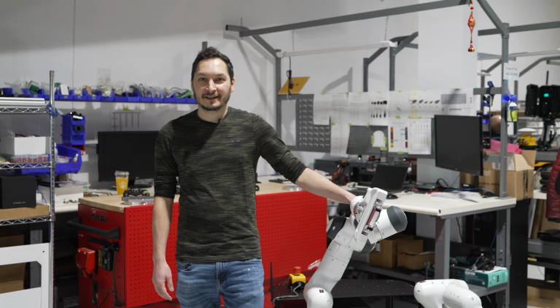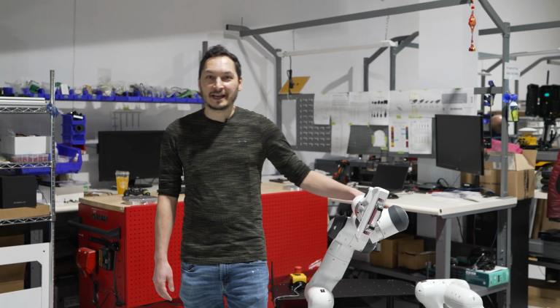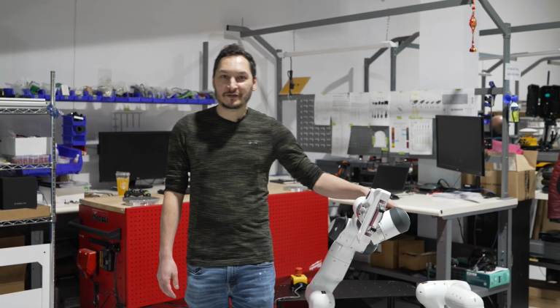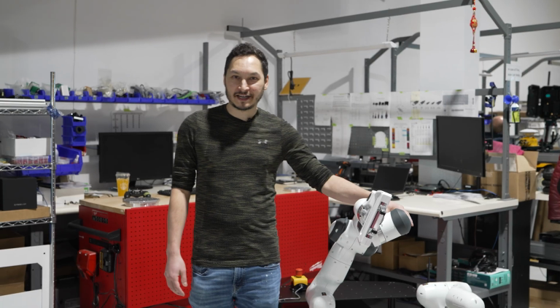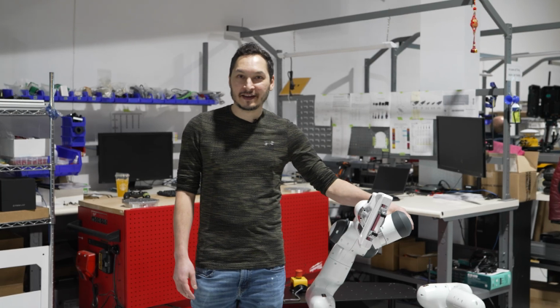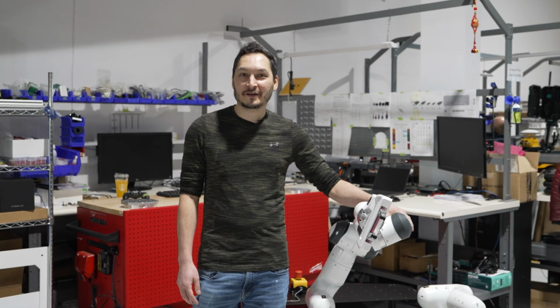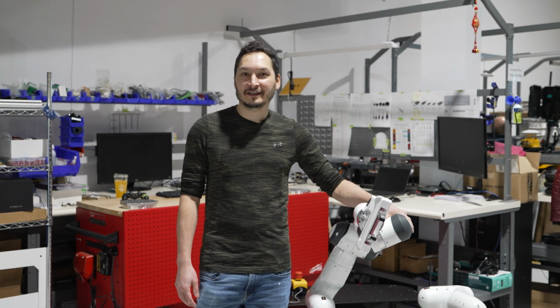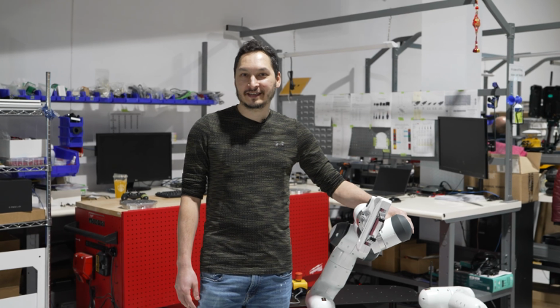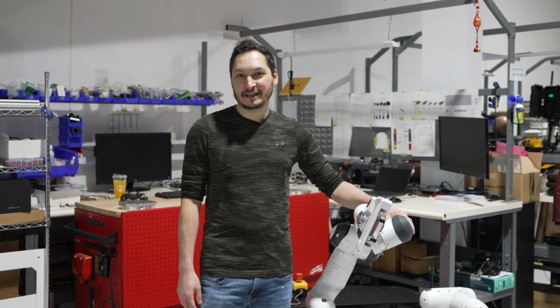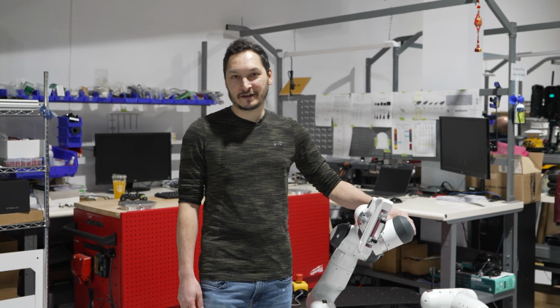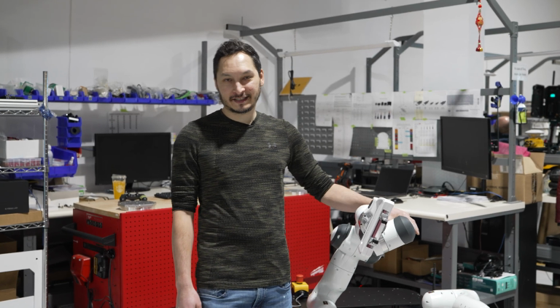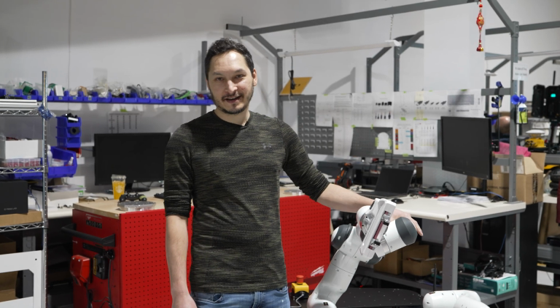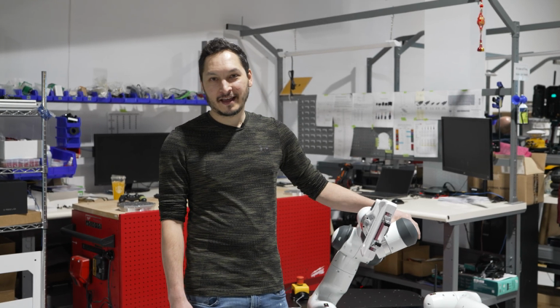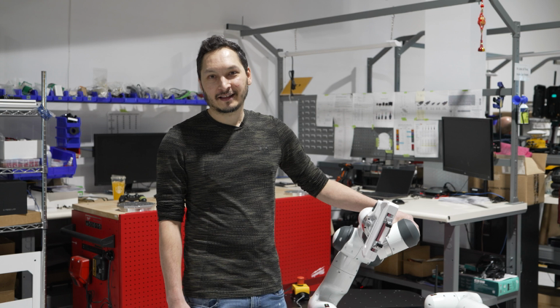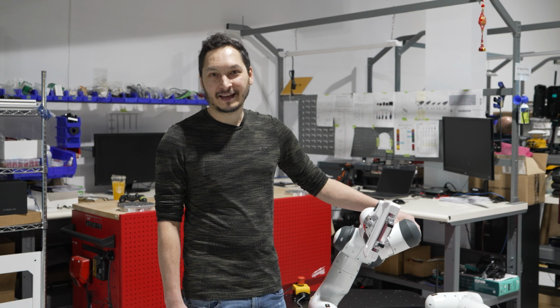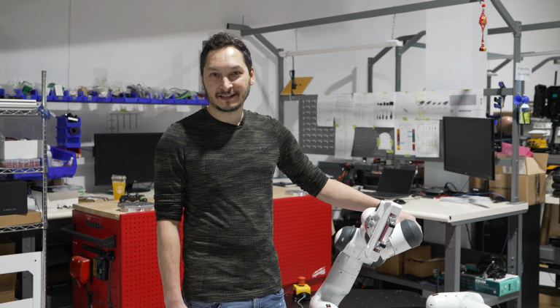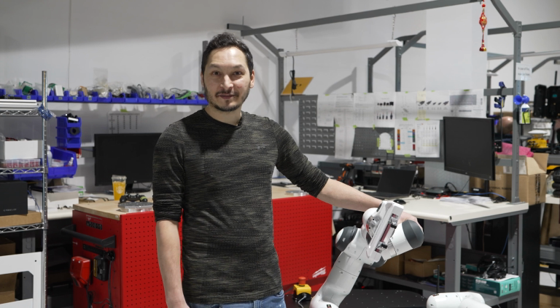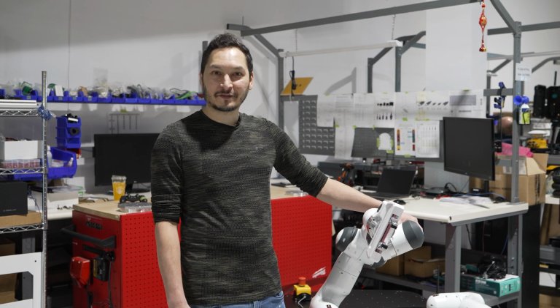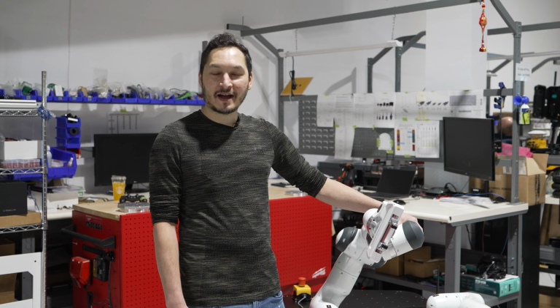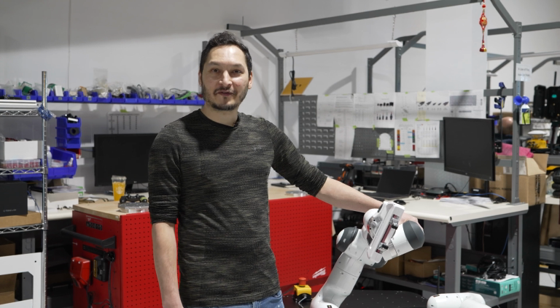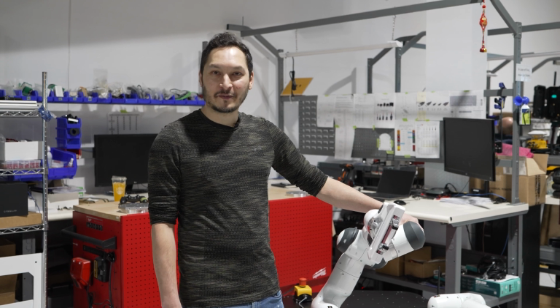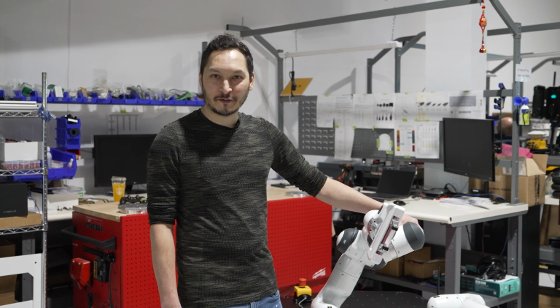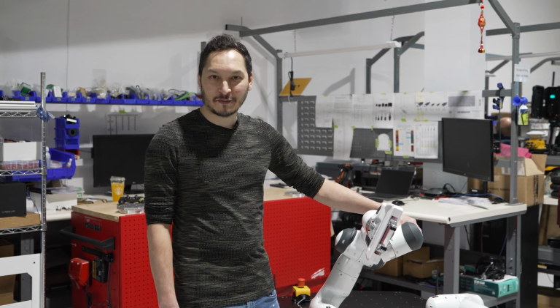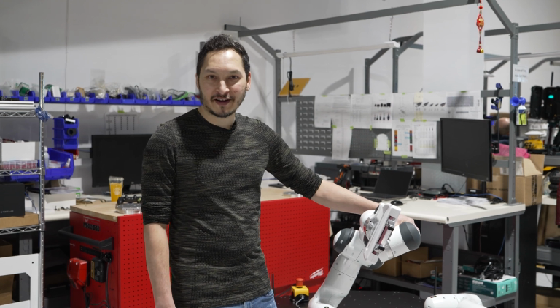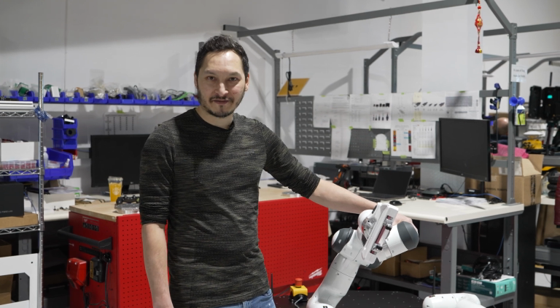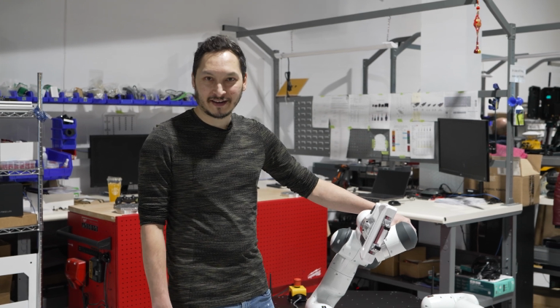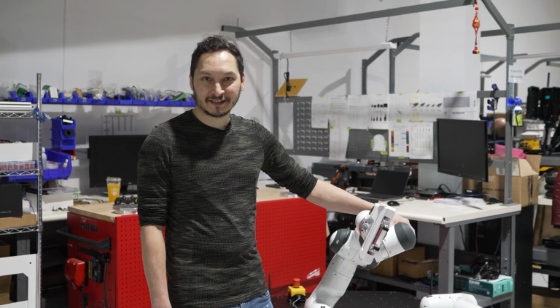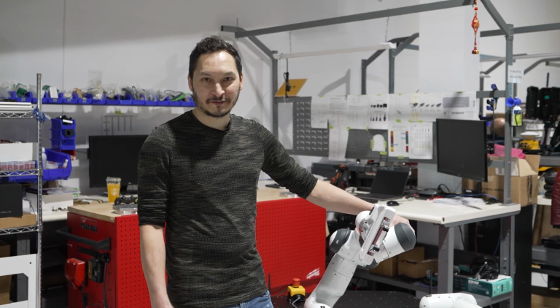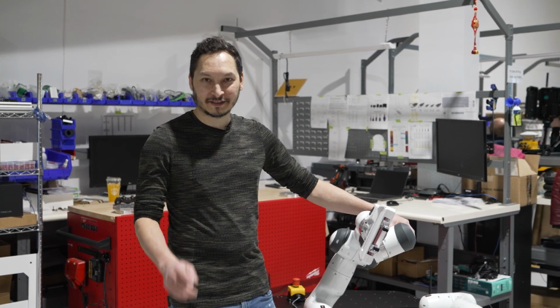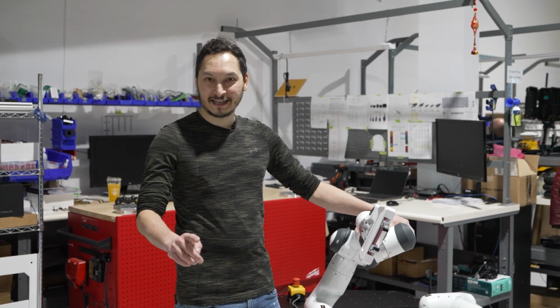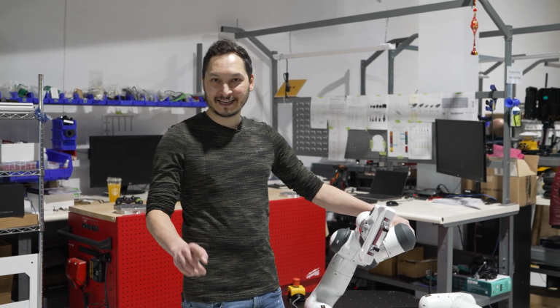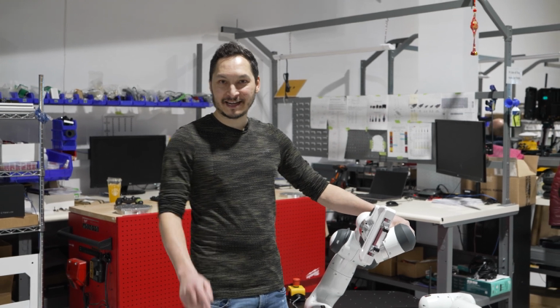Thanks for checking out our latest integration. Like and subscribe for more robotic videos. We'll see you next time.